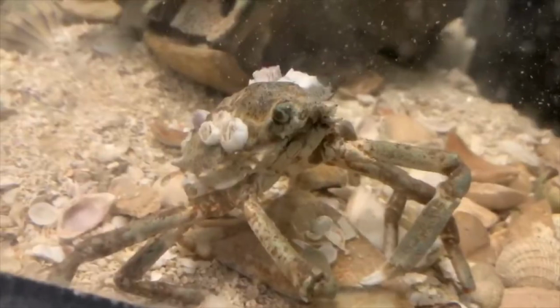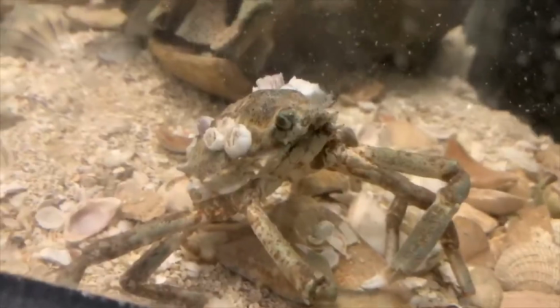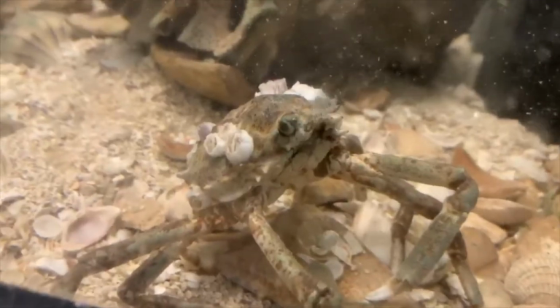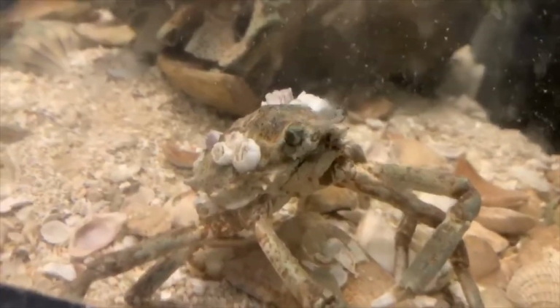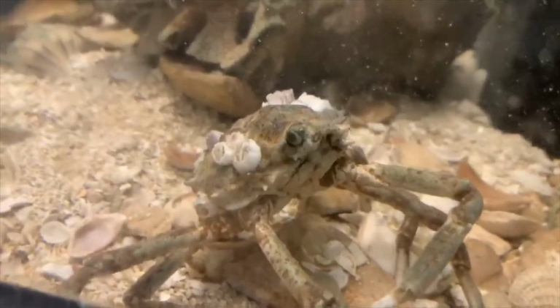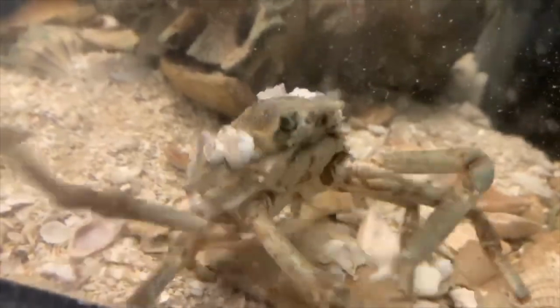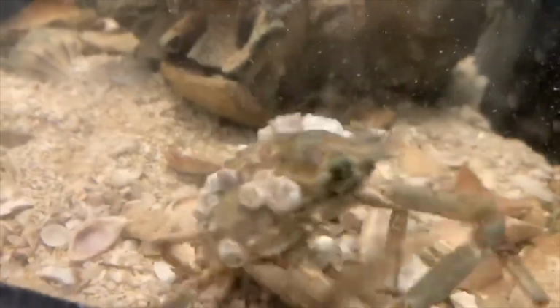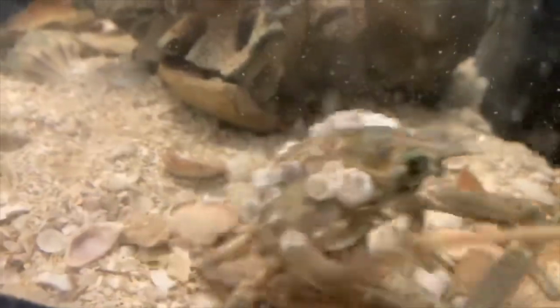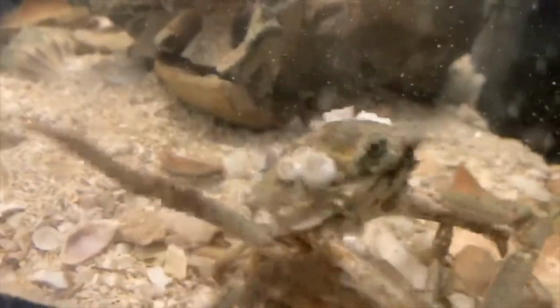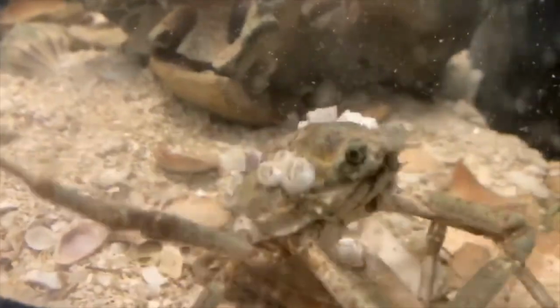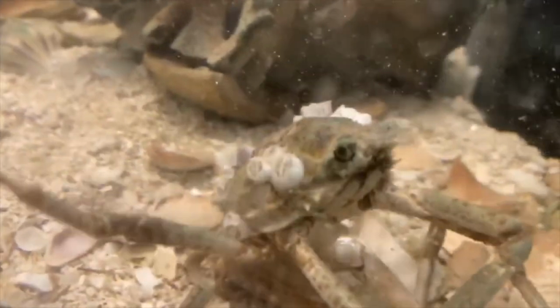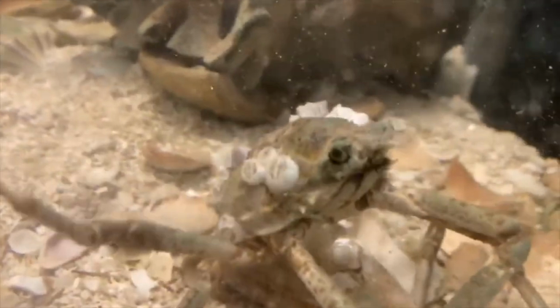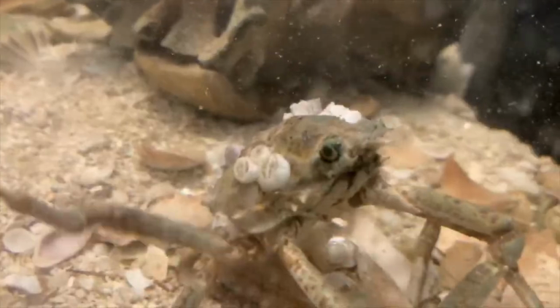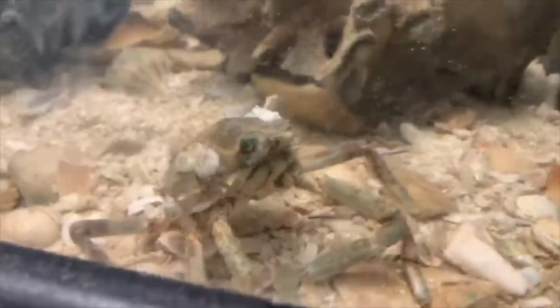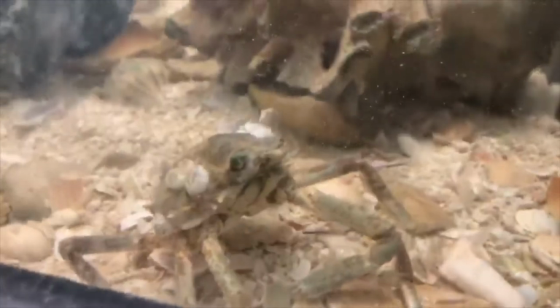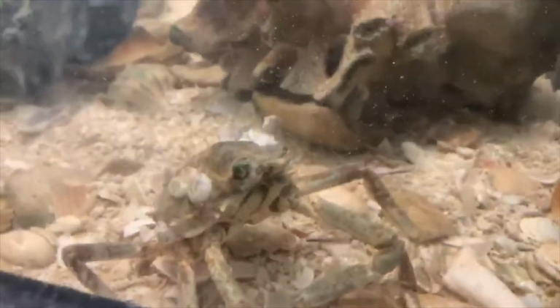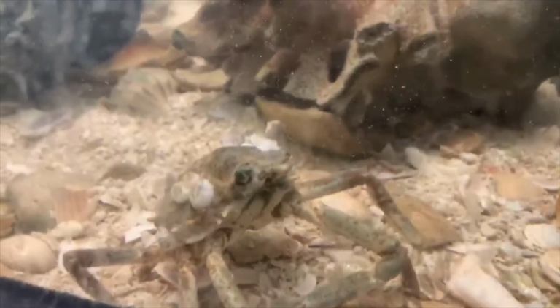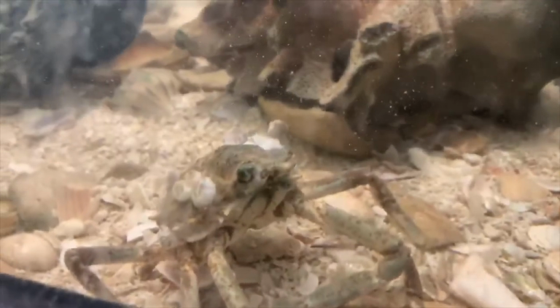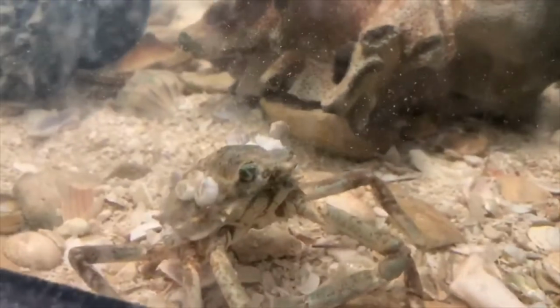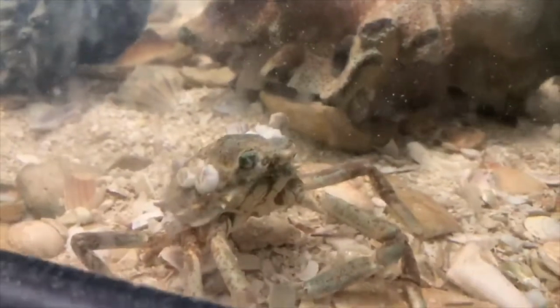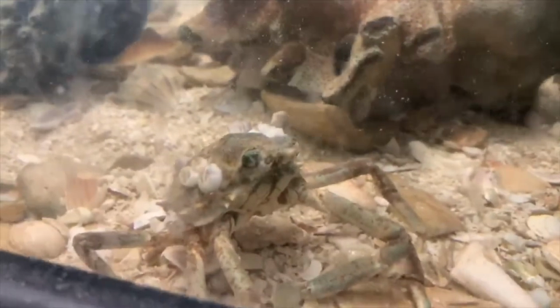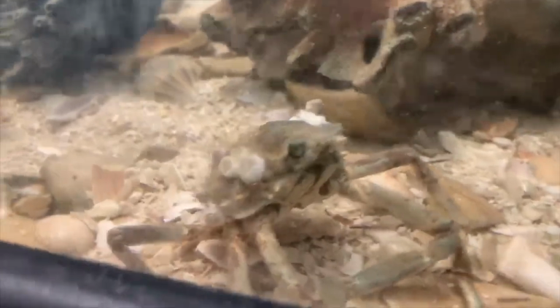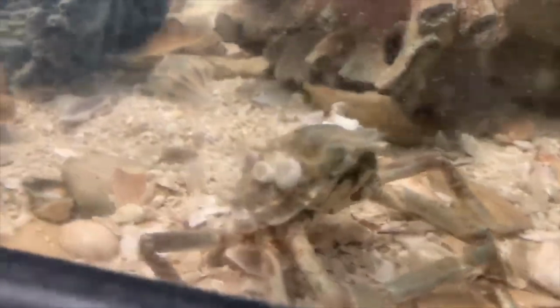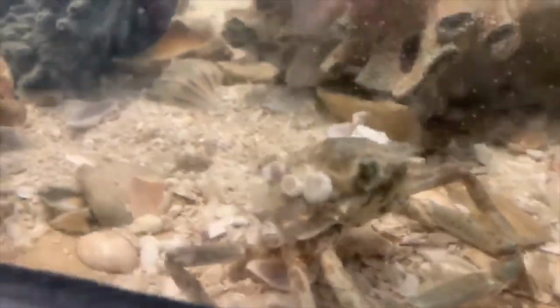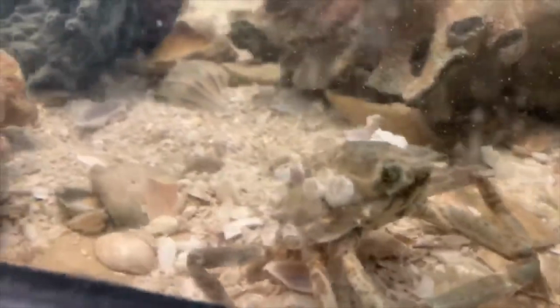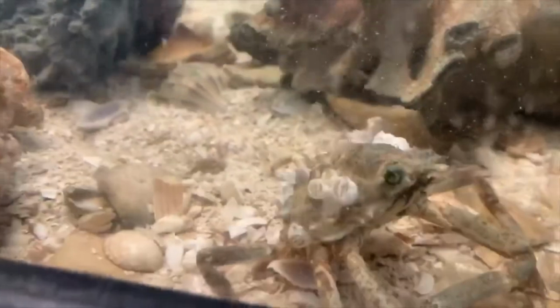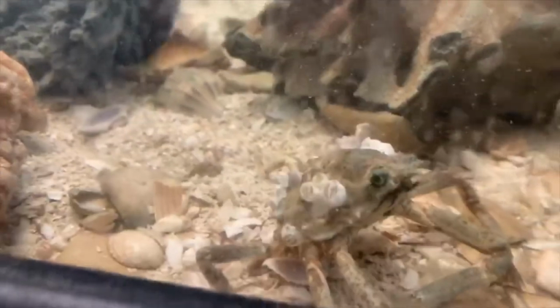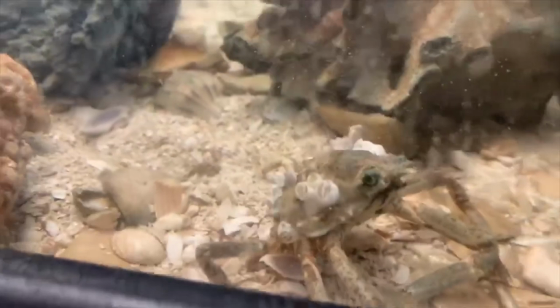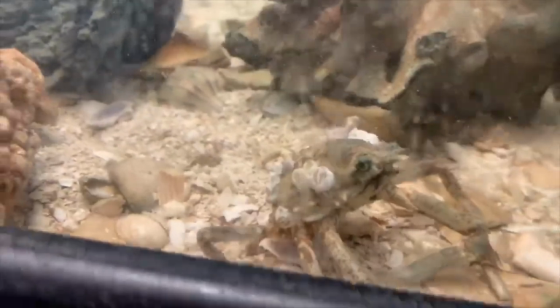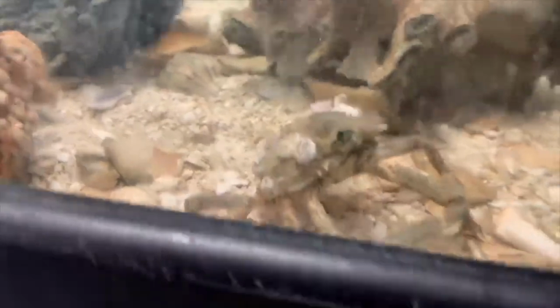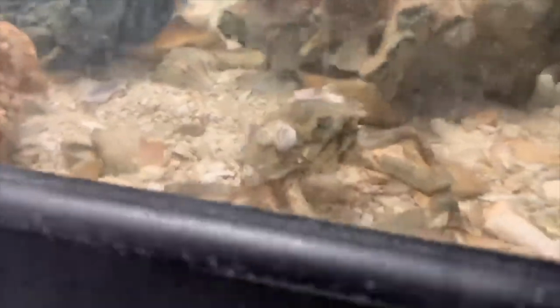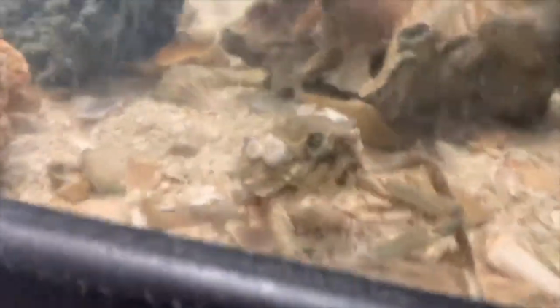Labinia dubia are very friendly and healthy. Enjoy these clips of Gerald the spider crab at Clearwater Marine Aquarium.